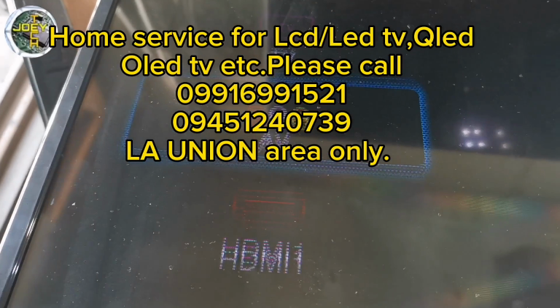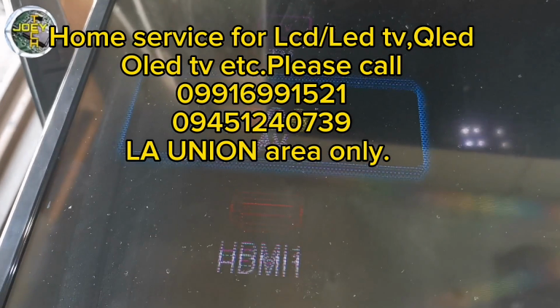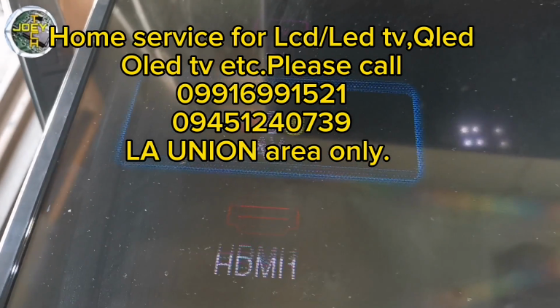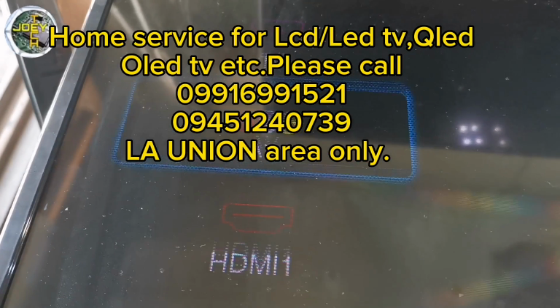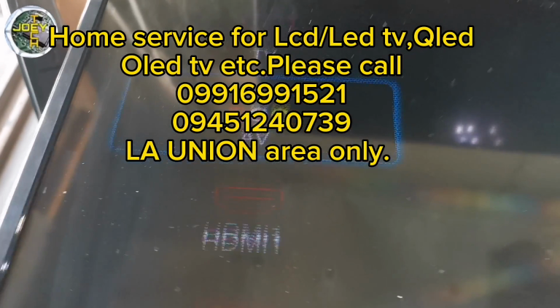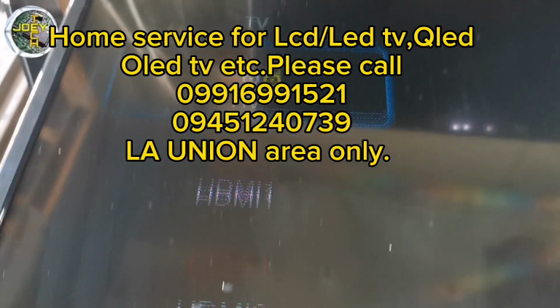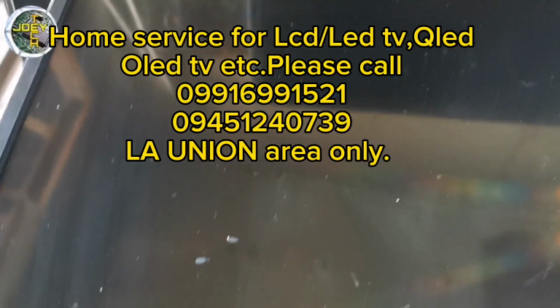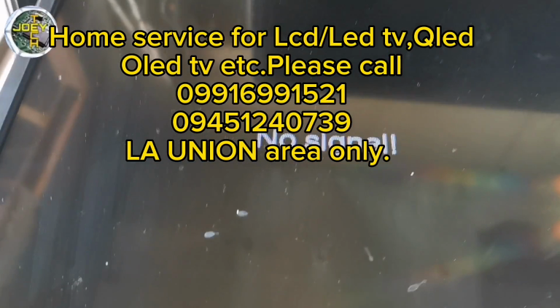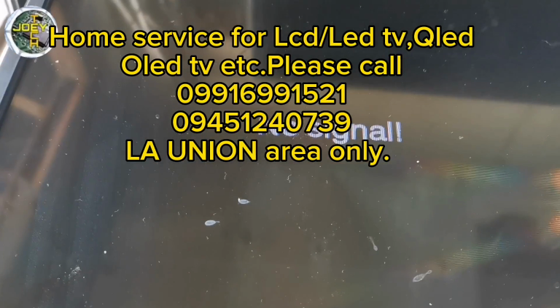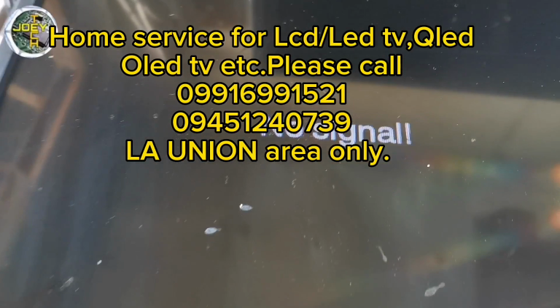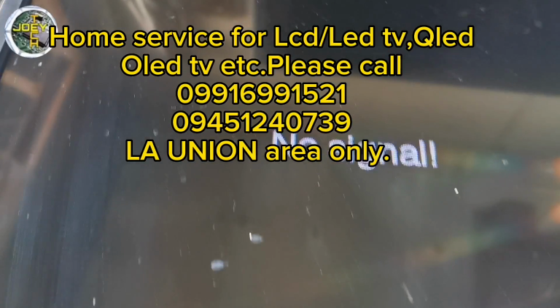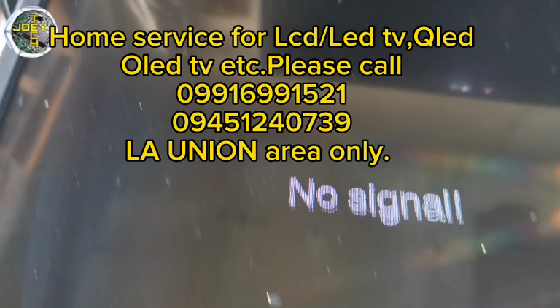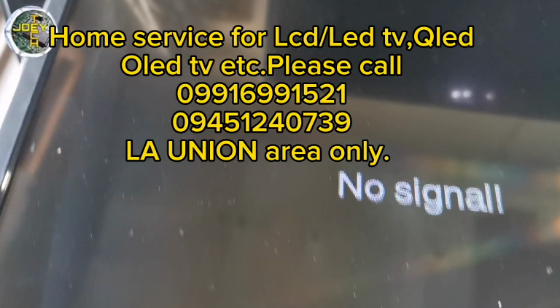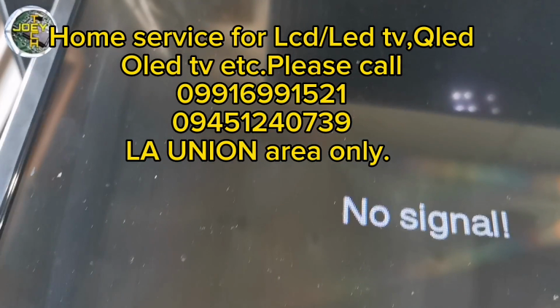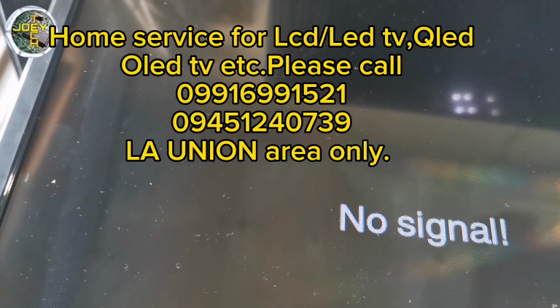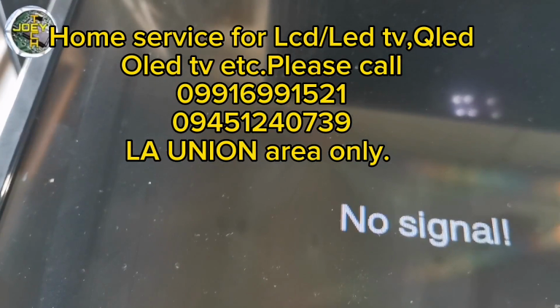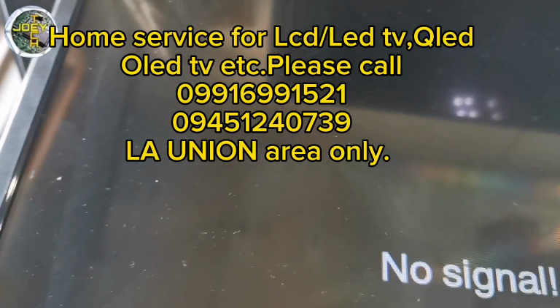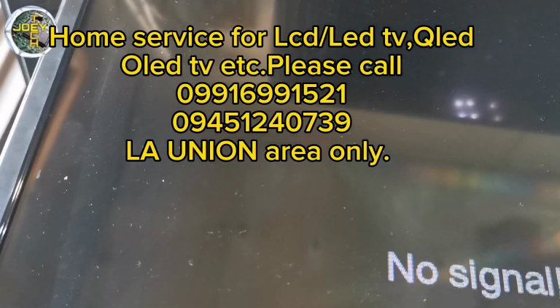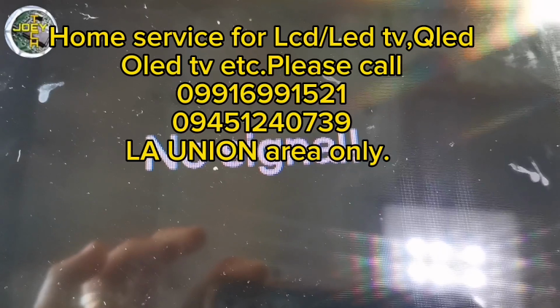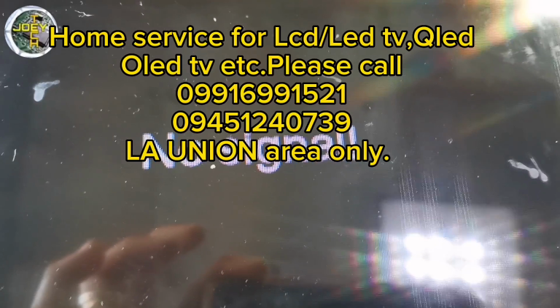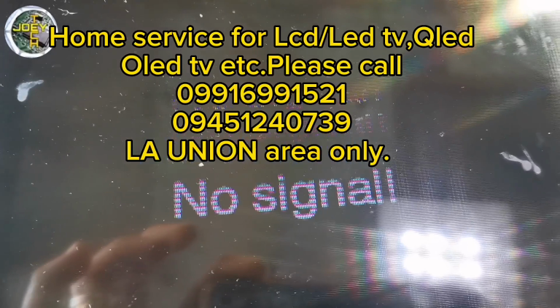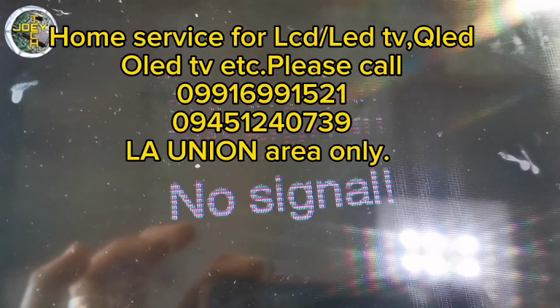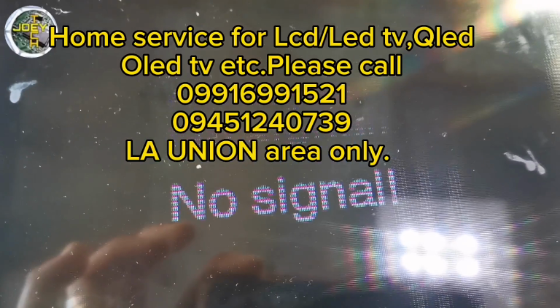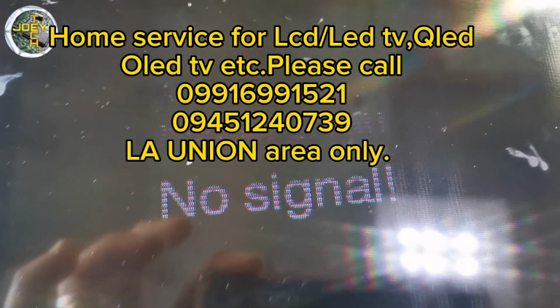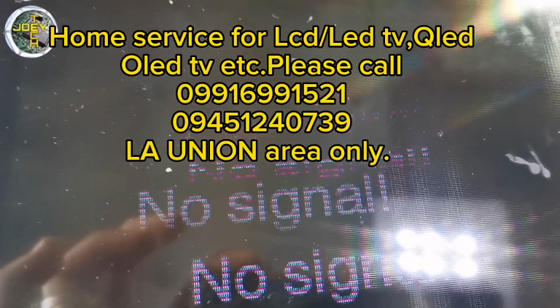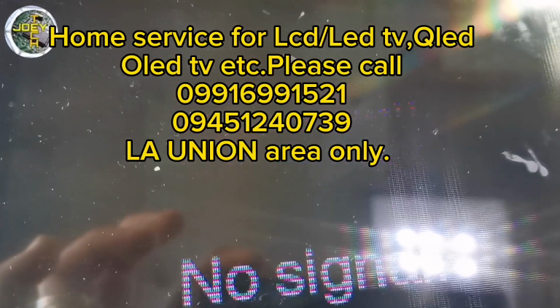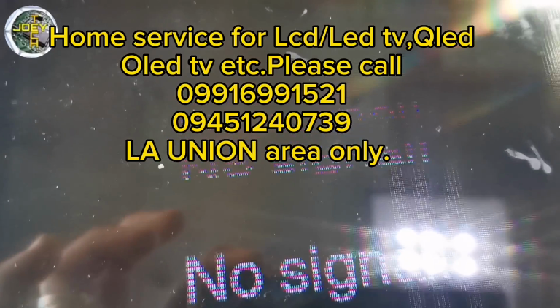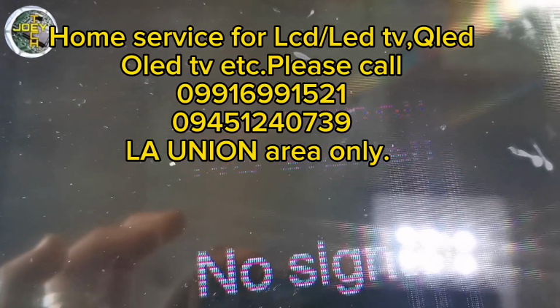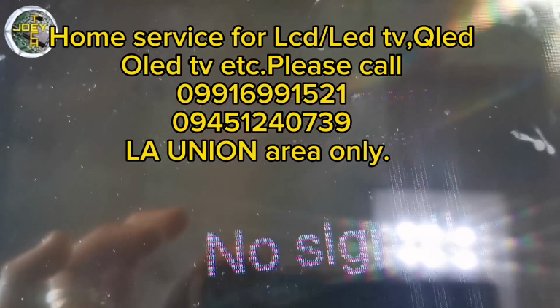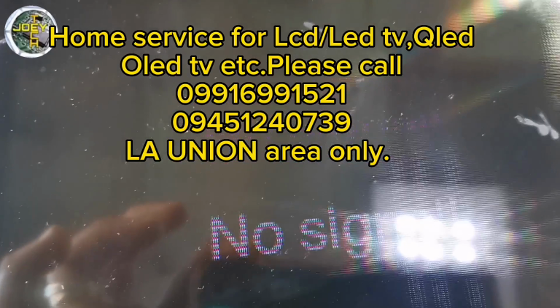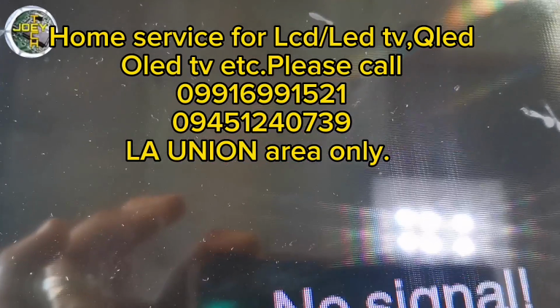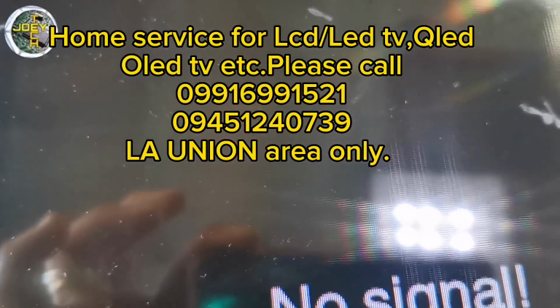As you can see, the display is flickering. This problem is another LCD panel fault.